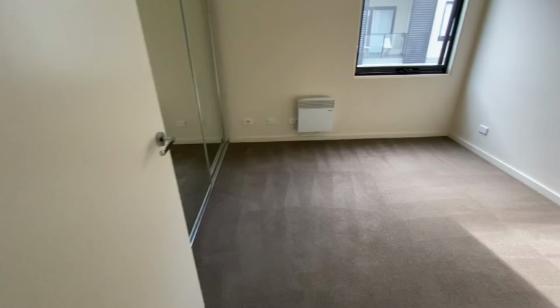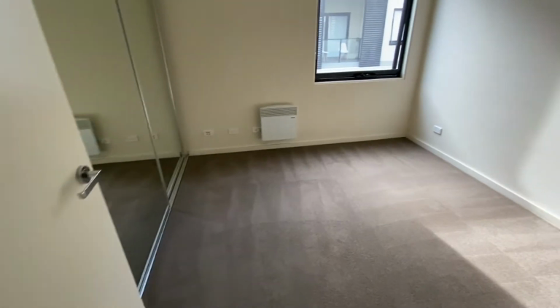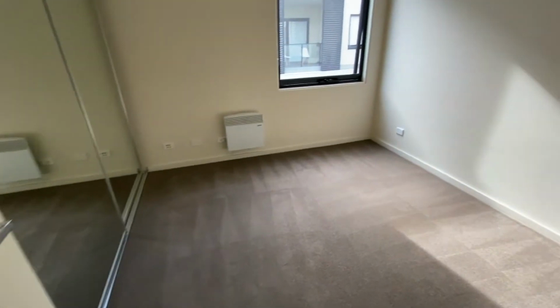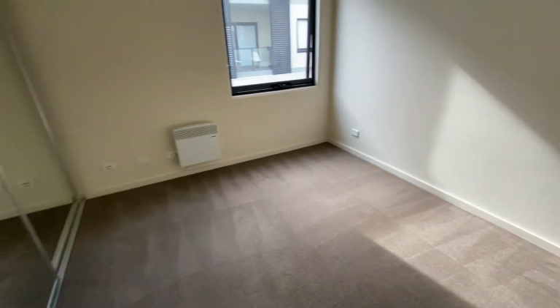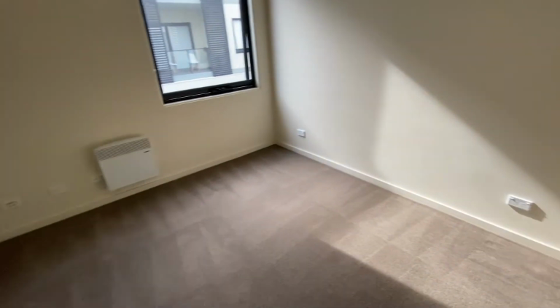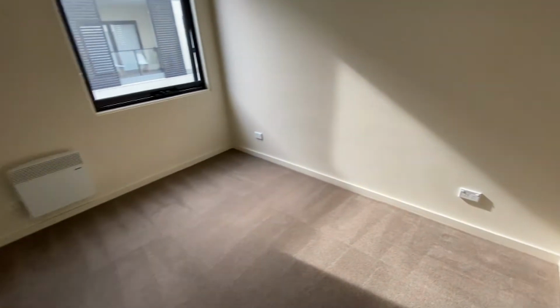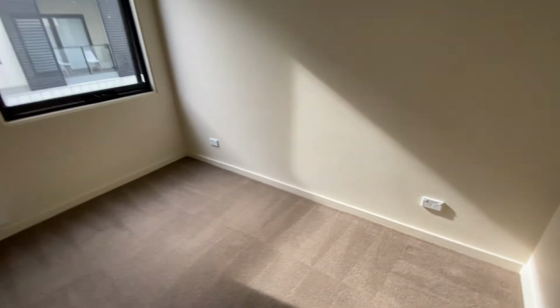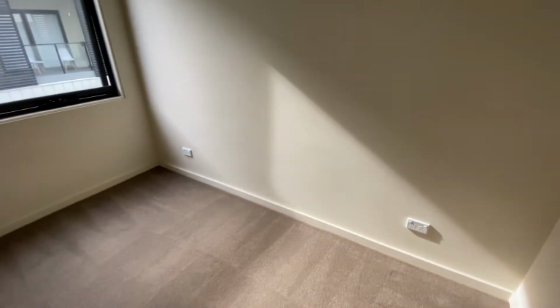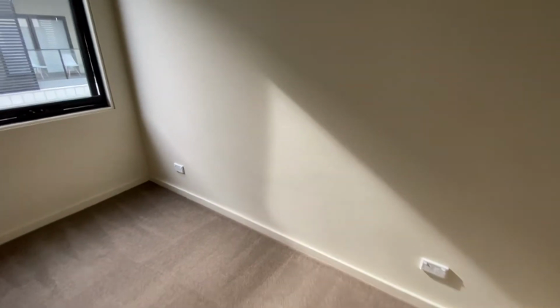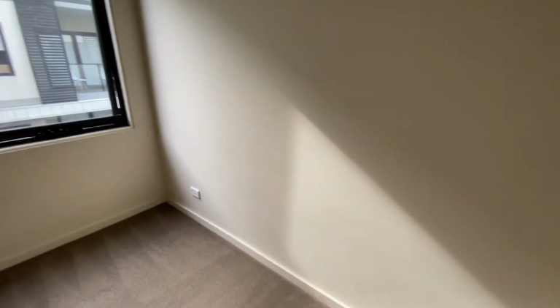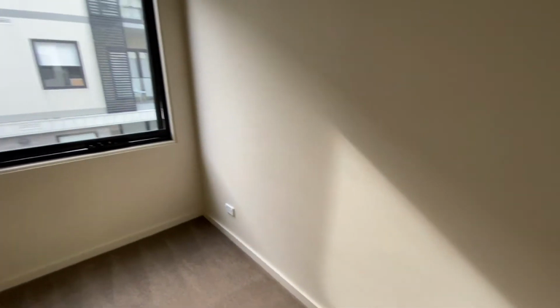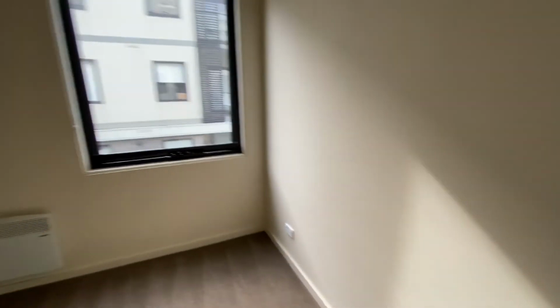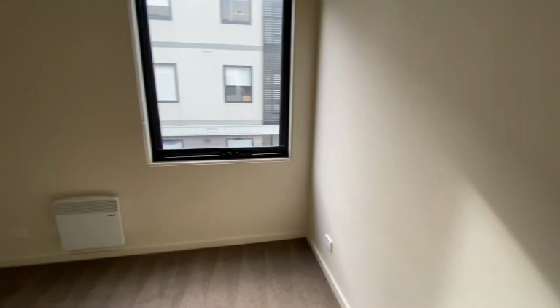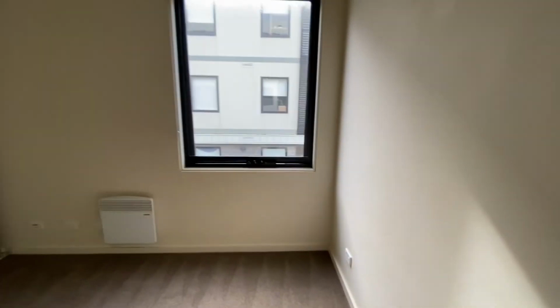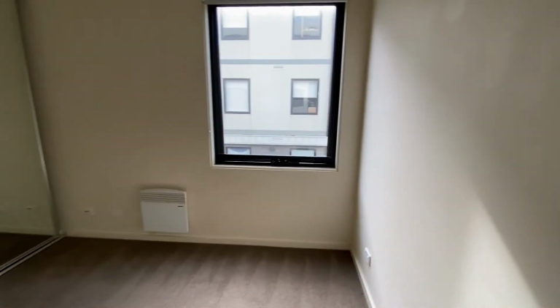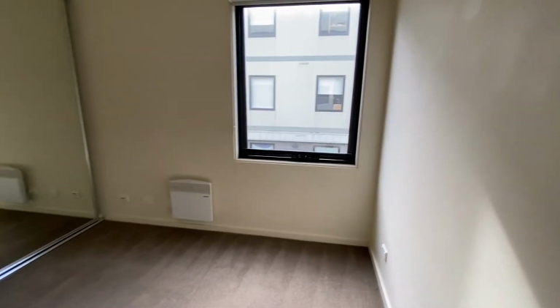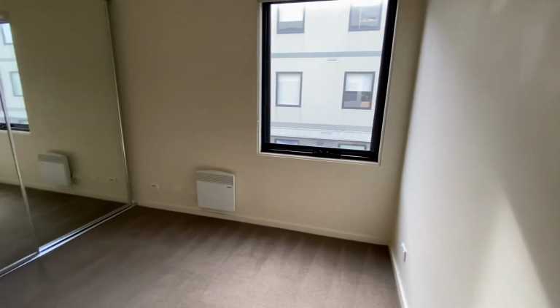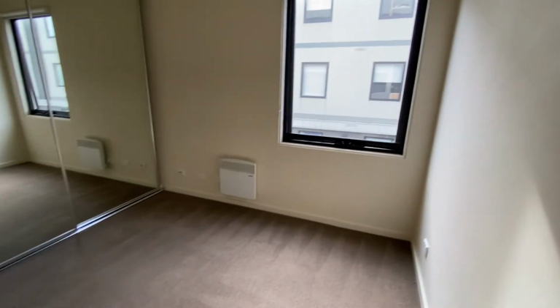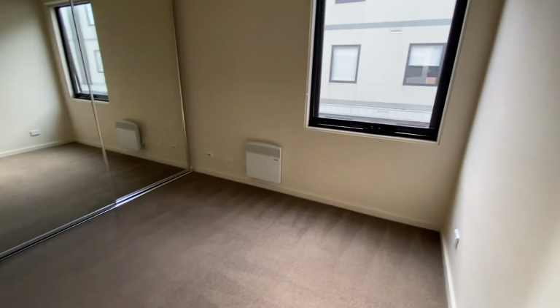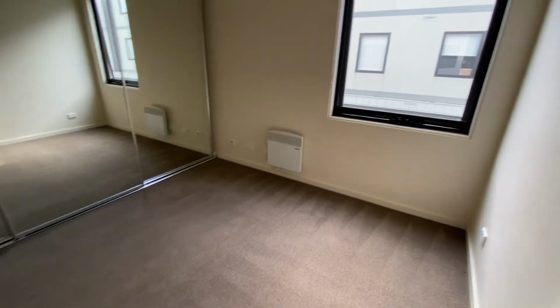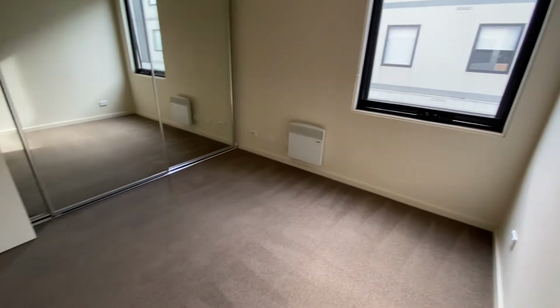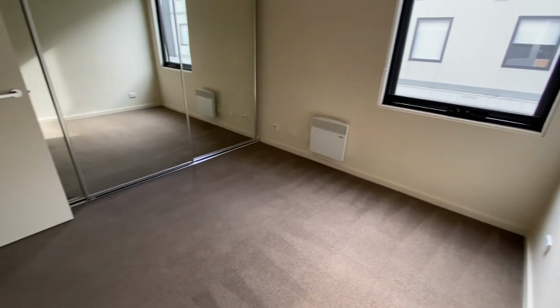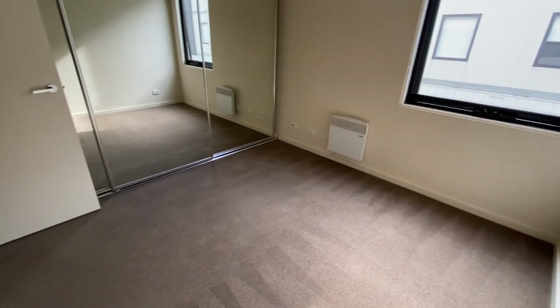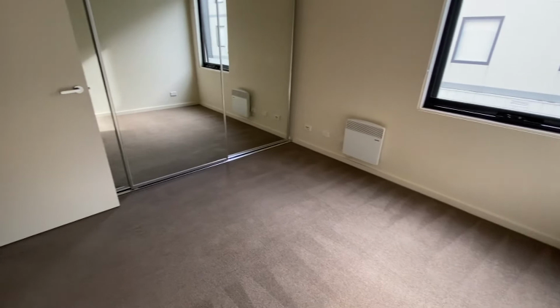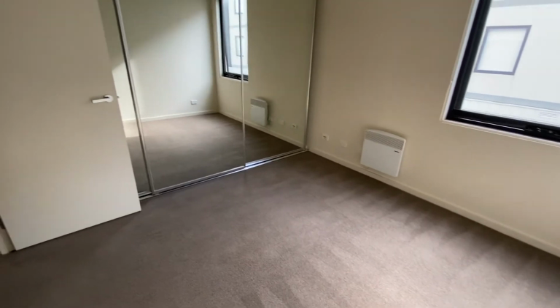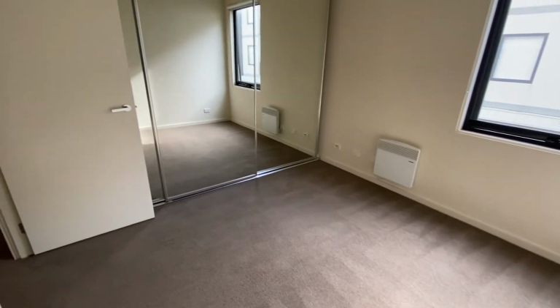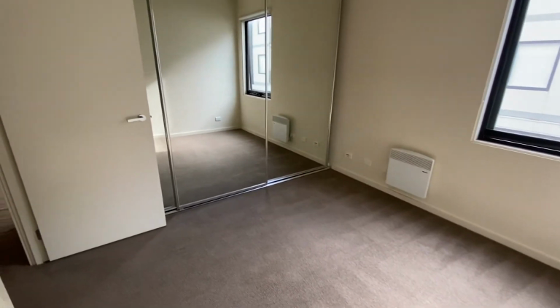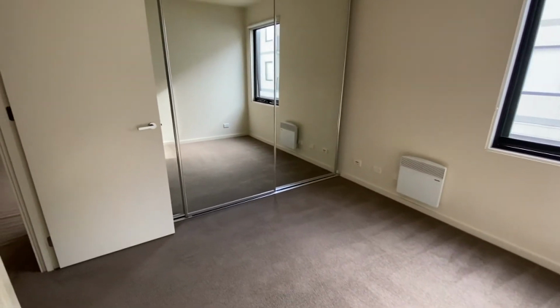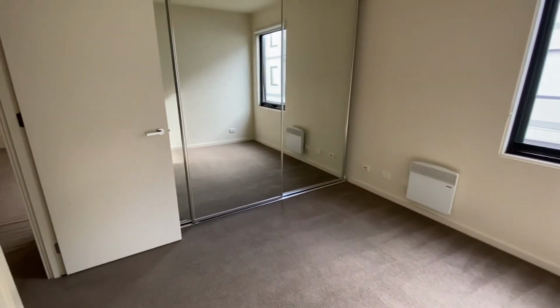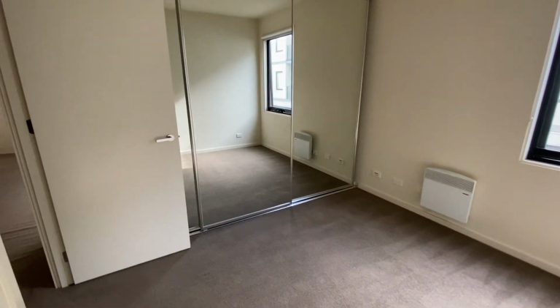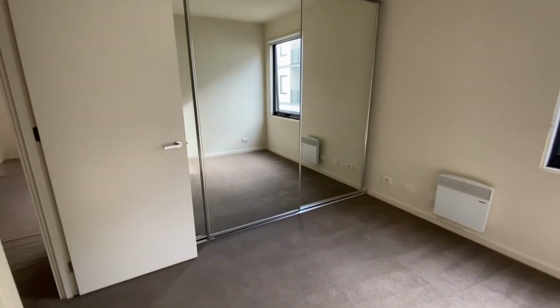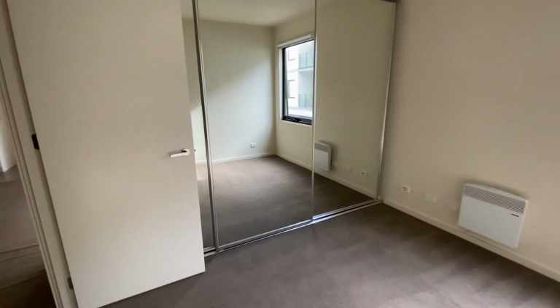Bedroom 1, which has lots of natural sunlight and a large built-in wardrobe.